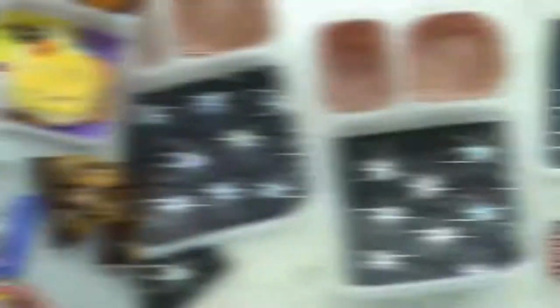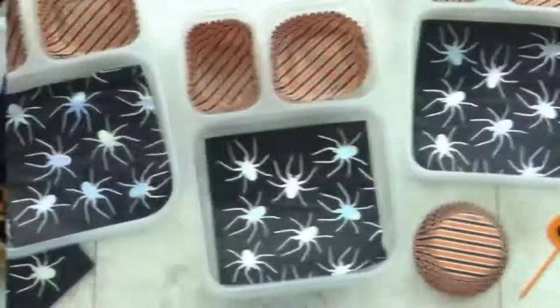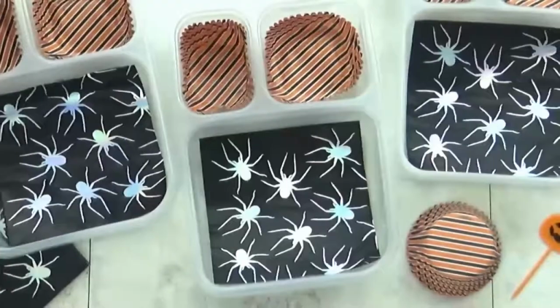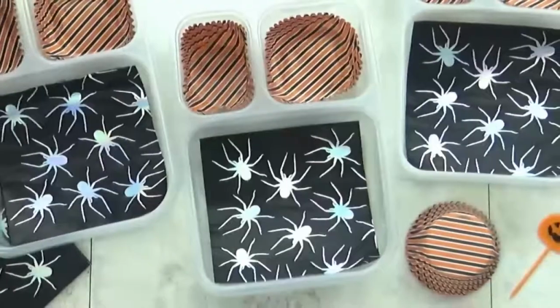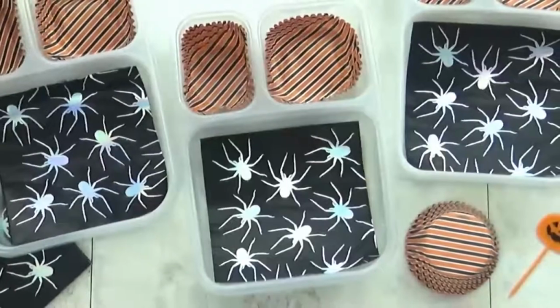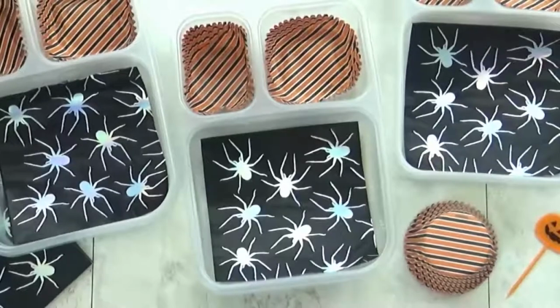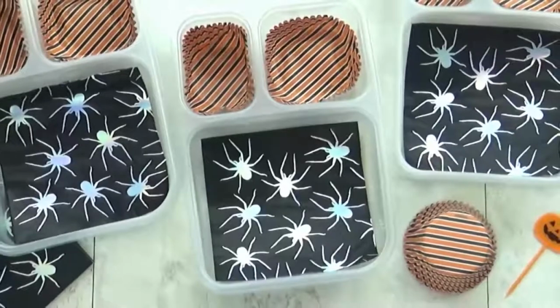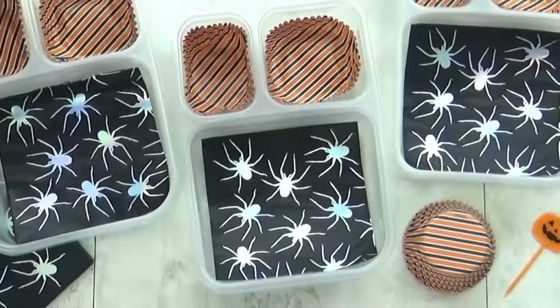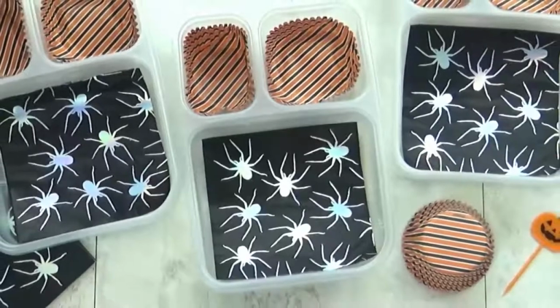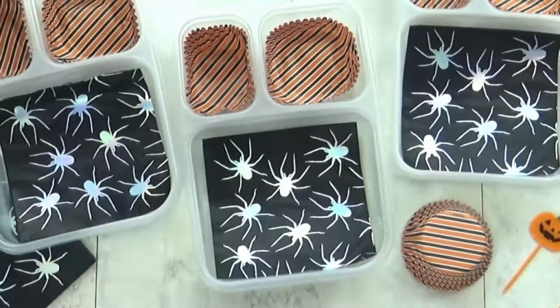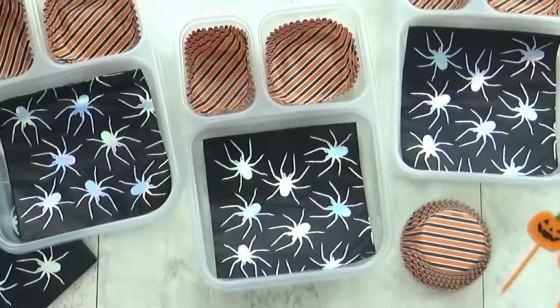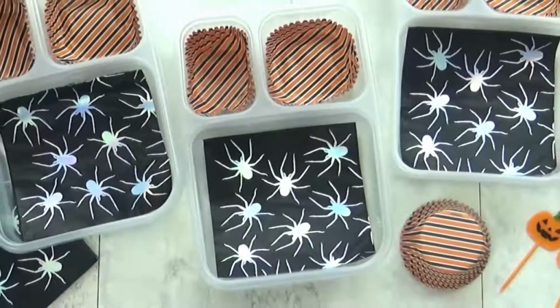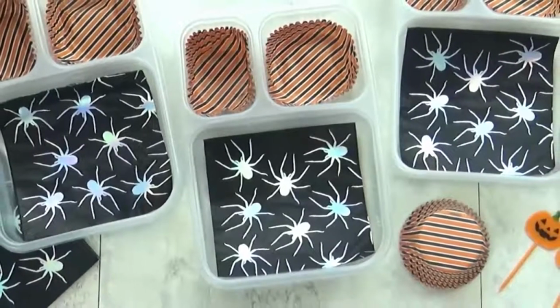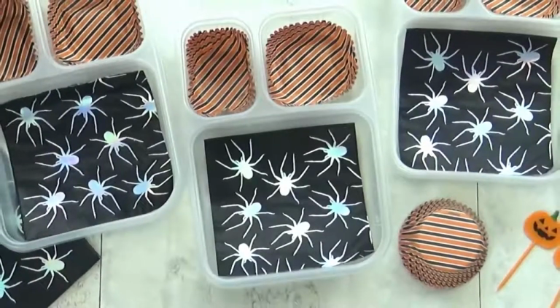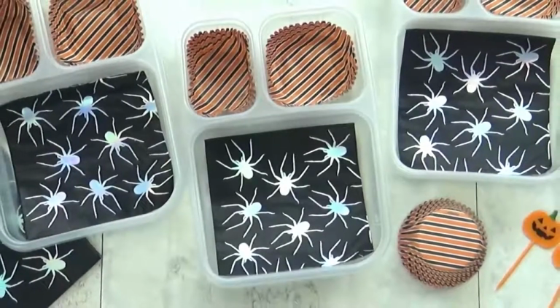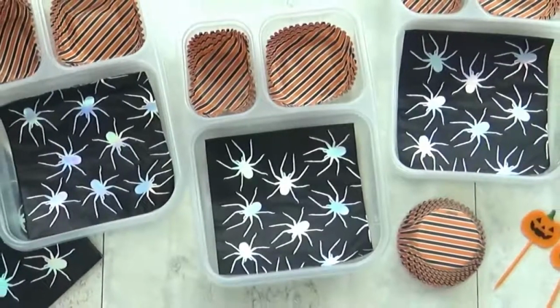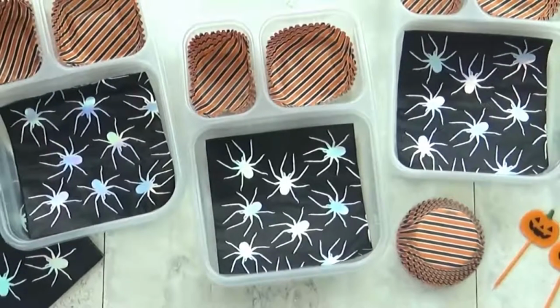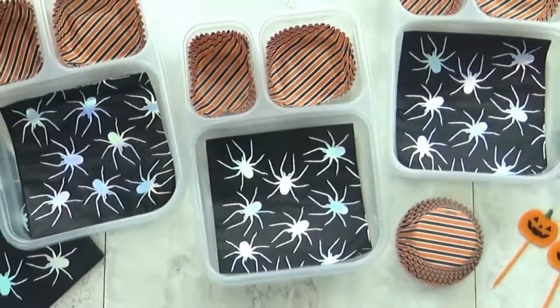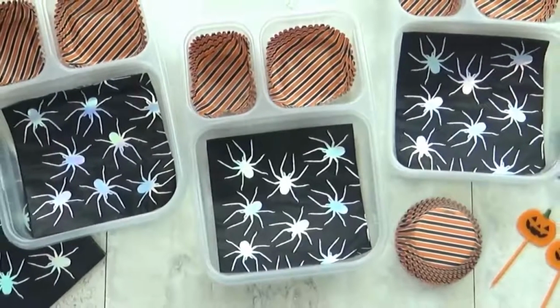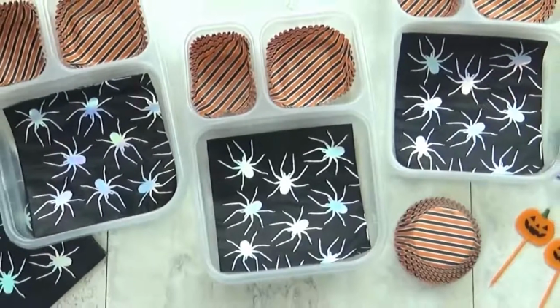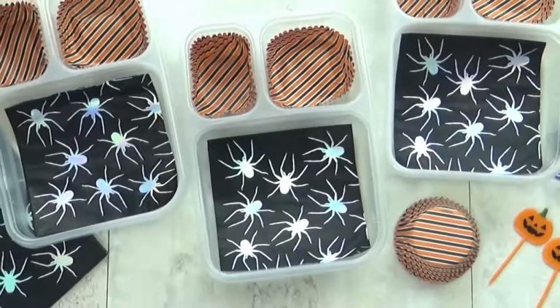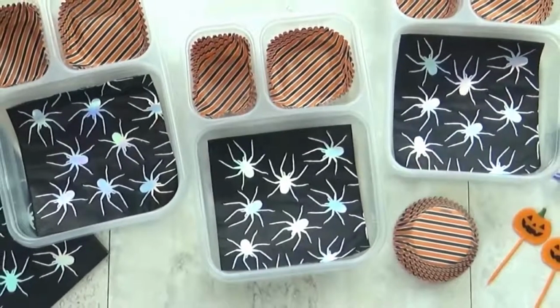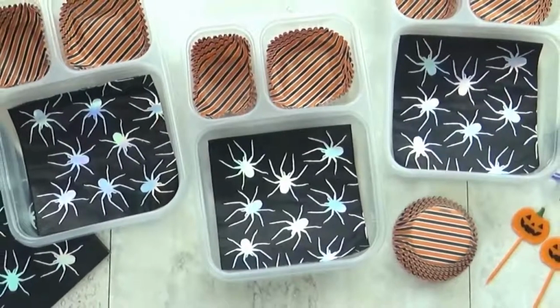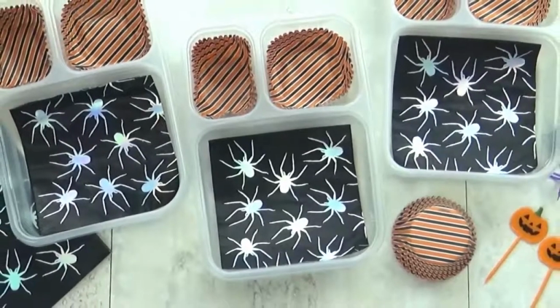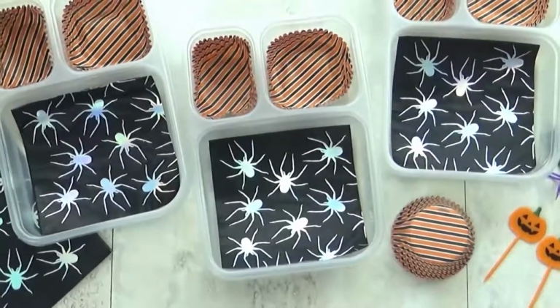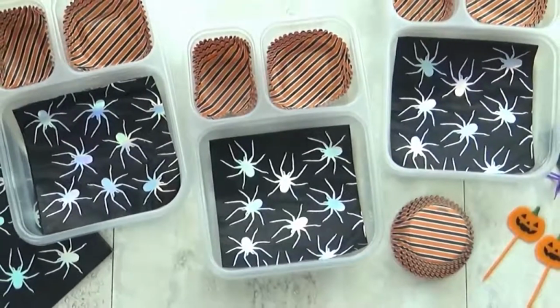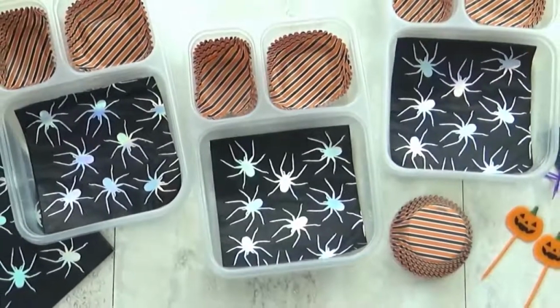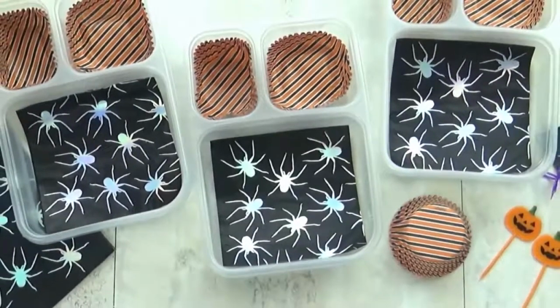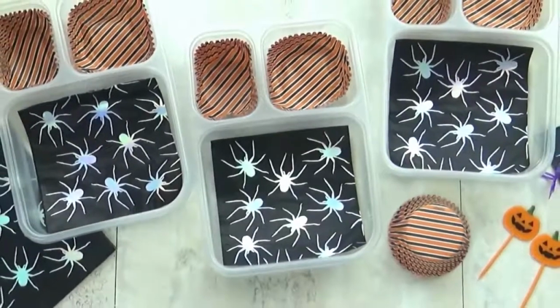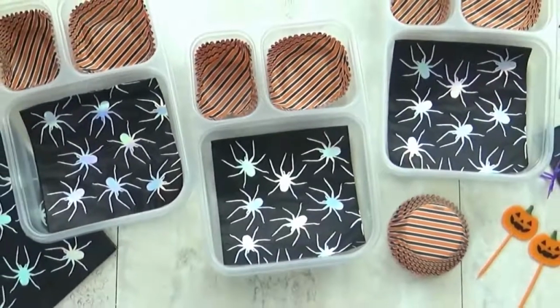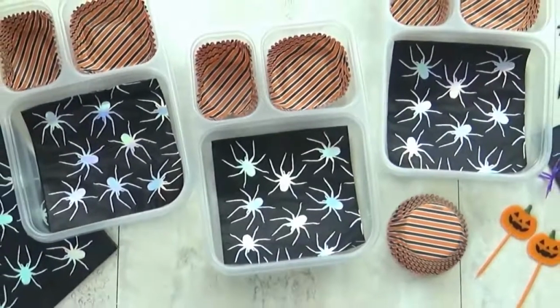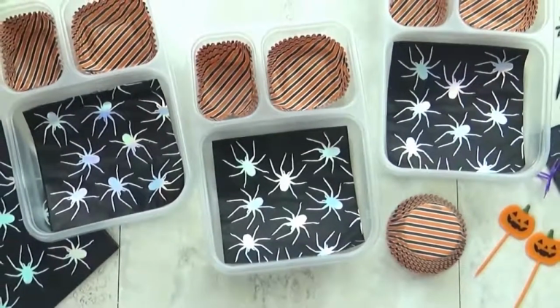Hi guys and happy Monday. For today's lunch I'm going with a spooky spider theme.